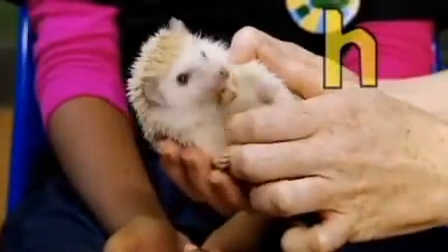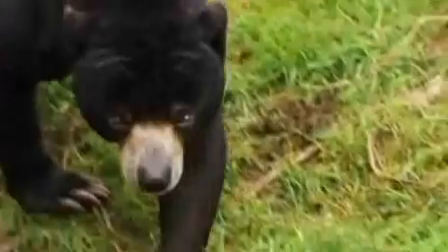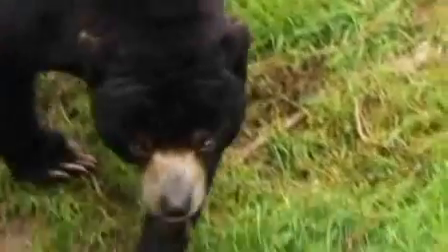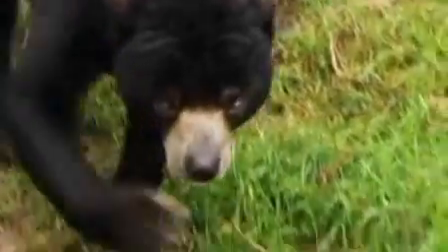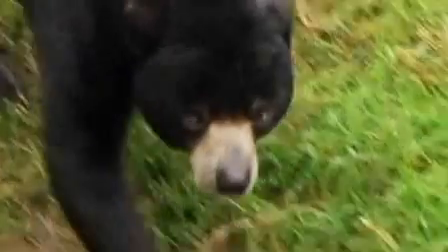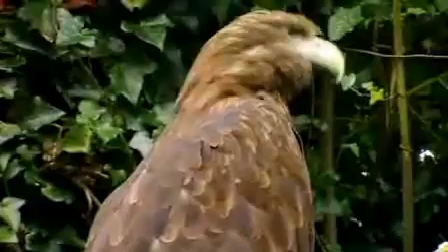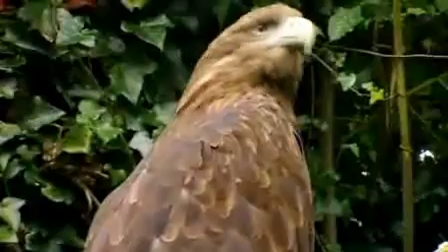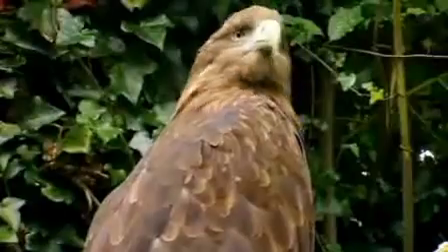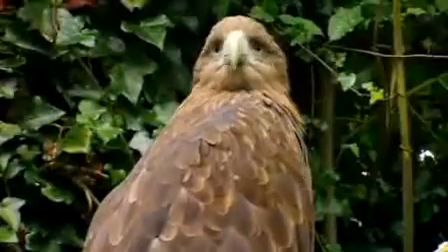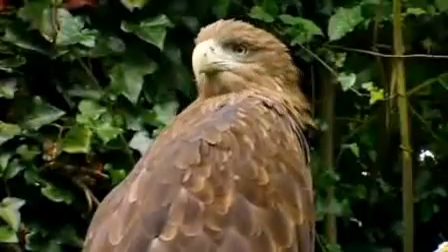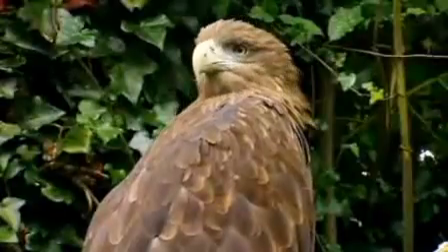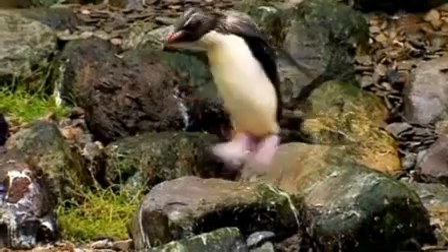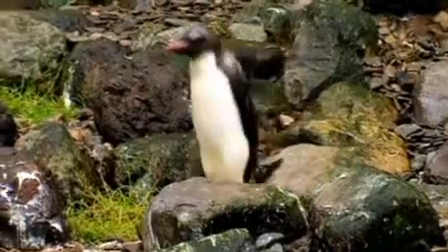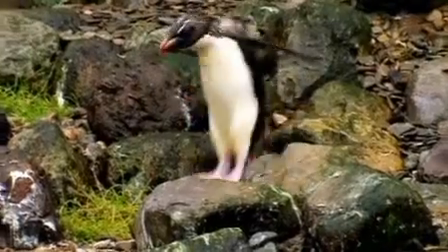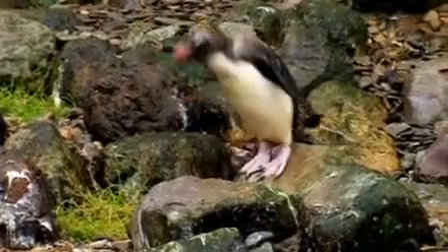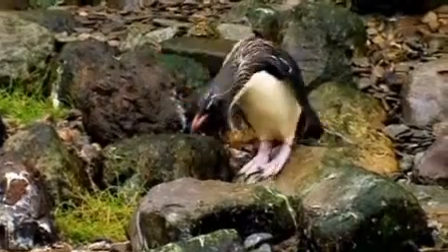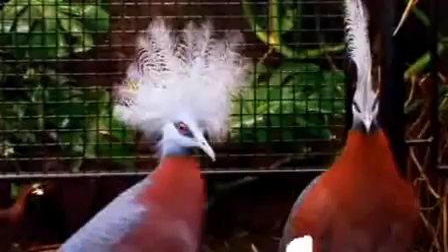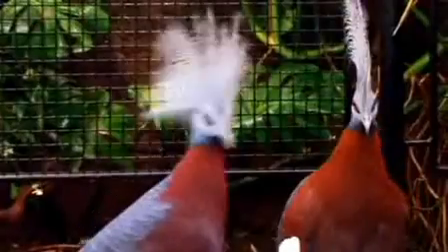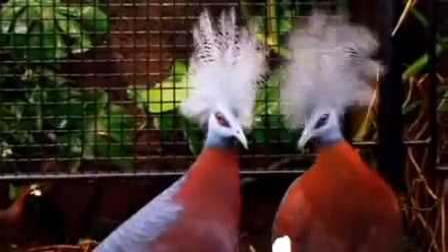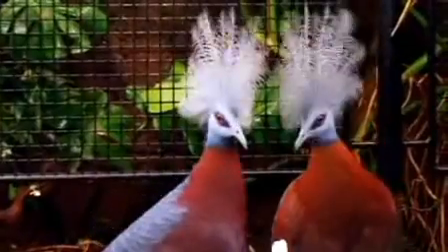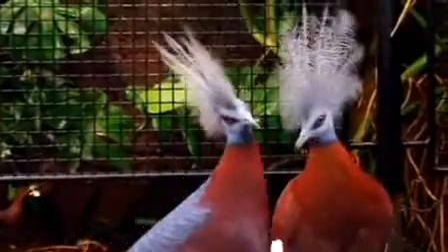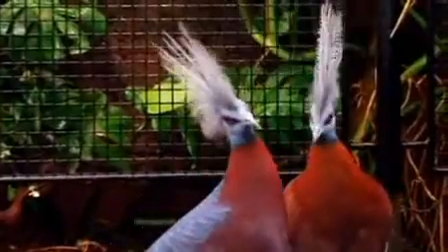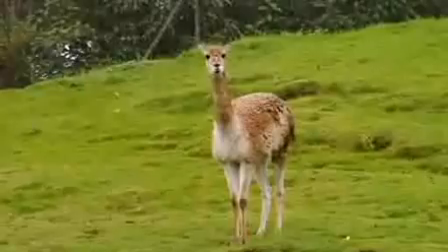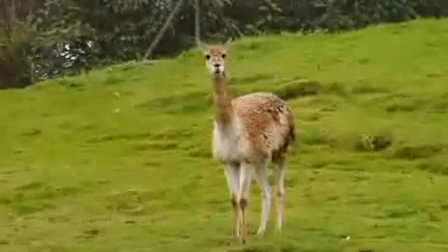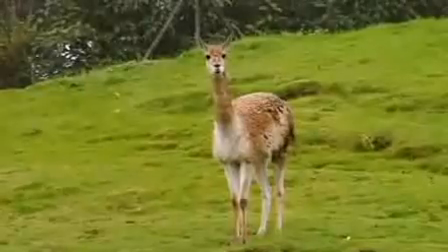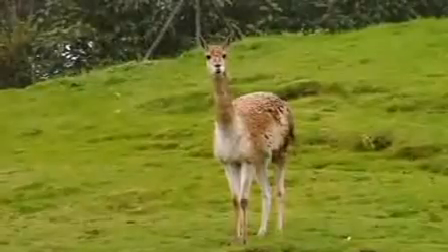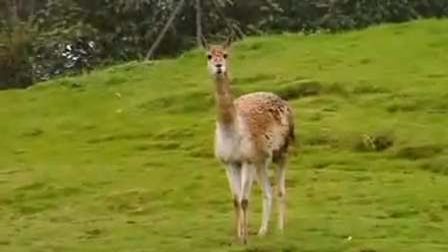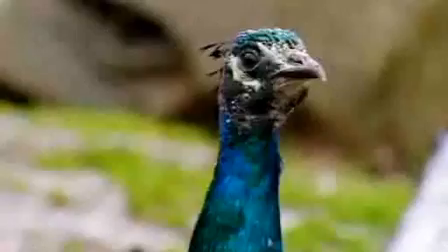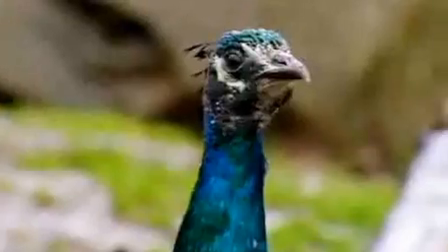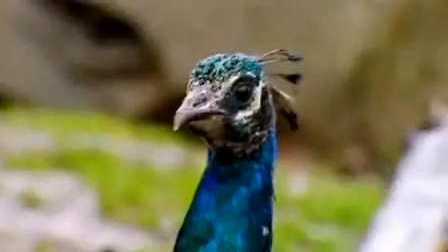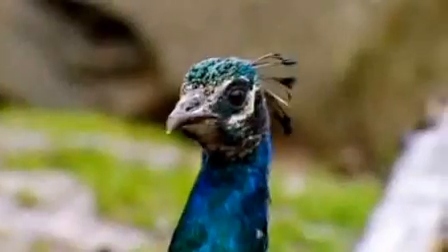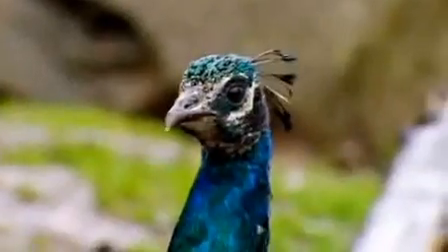All the animals at the zoo are doing the alphabet, why don't you?